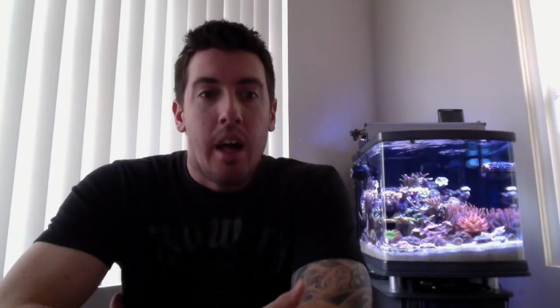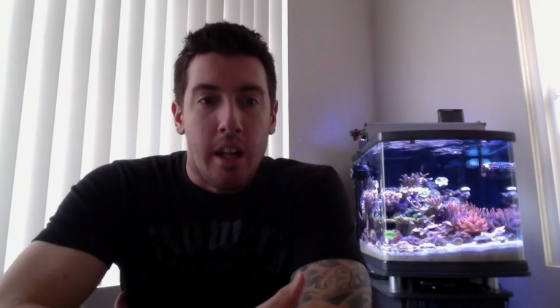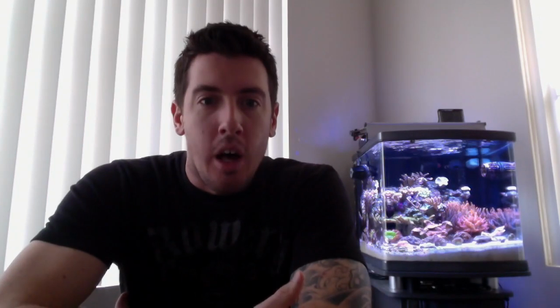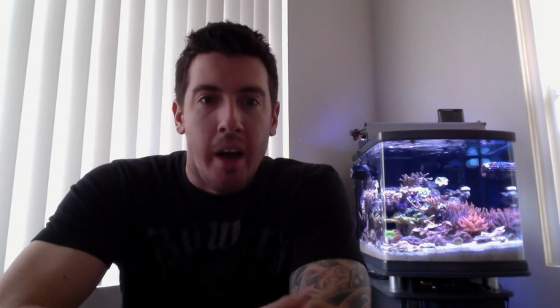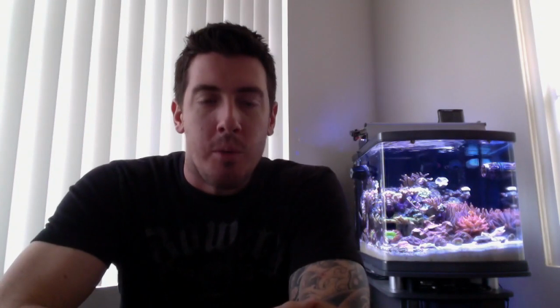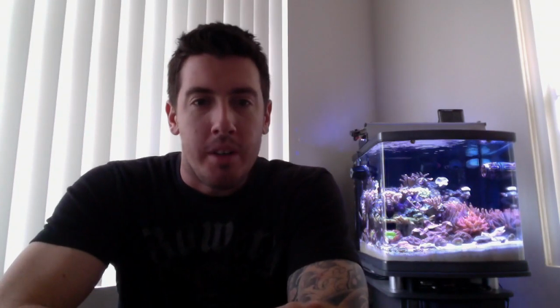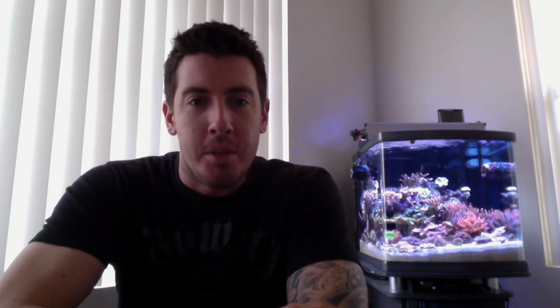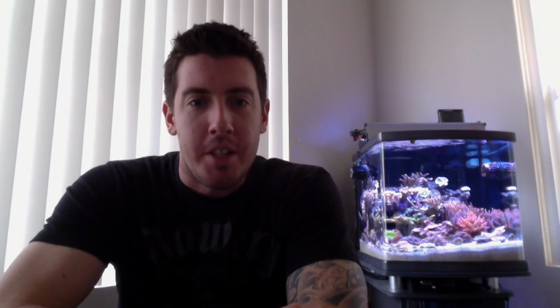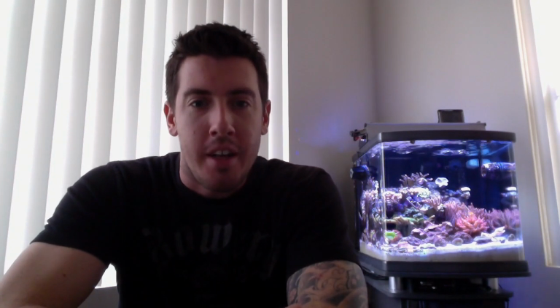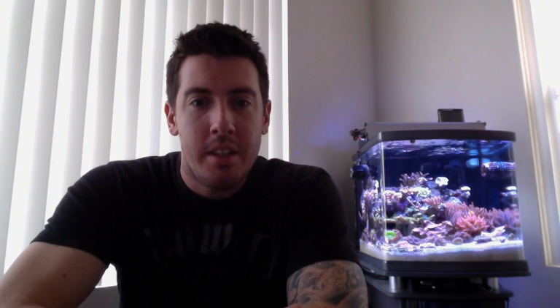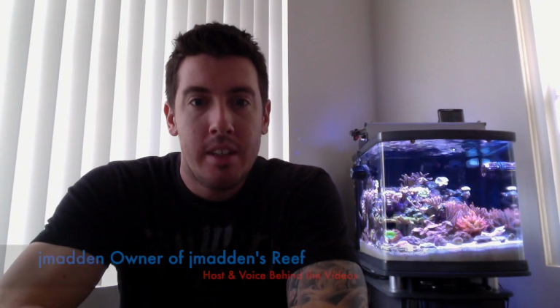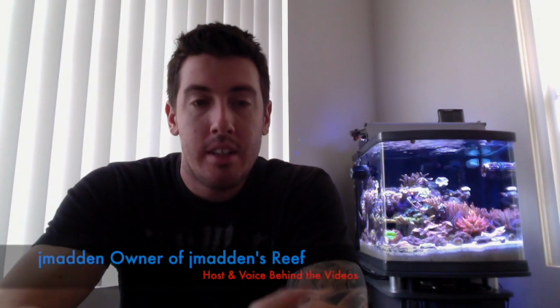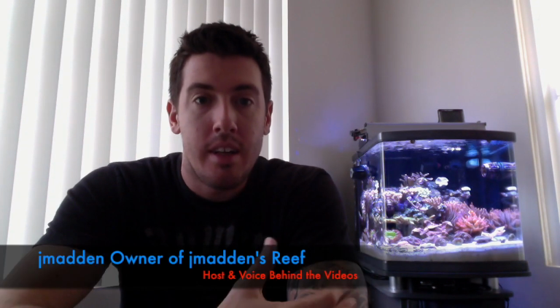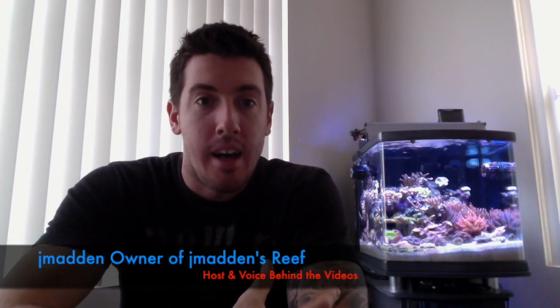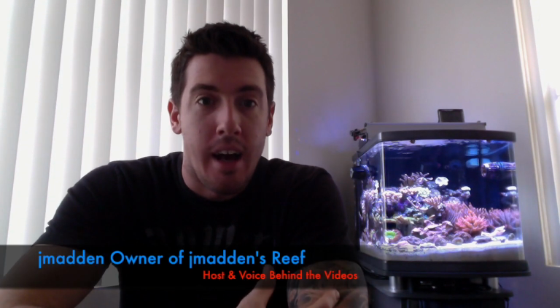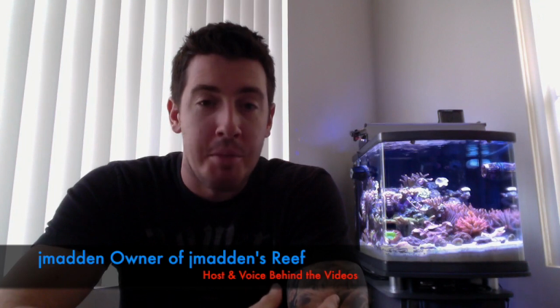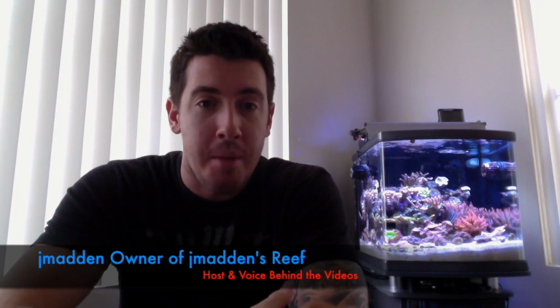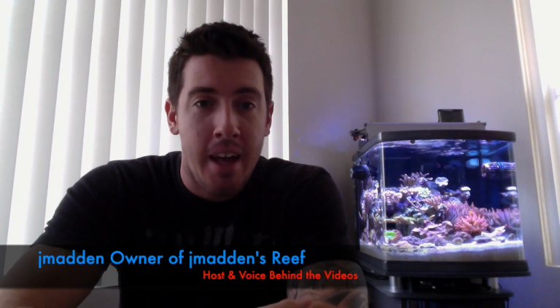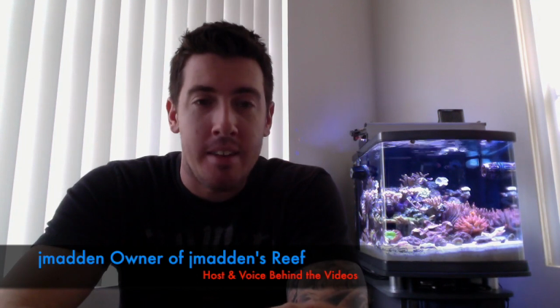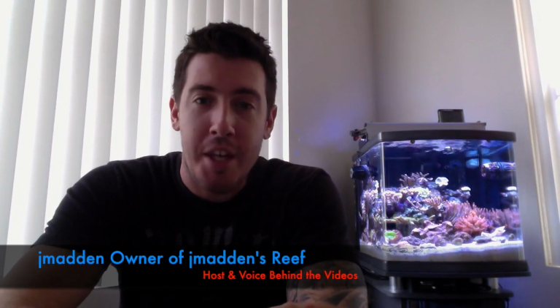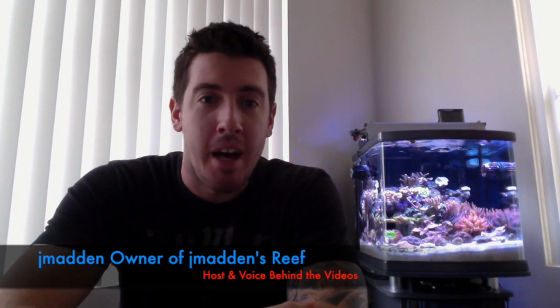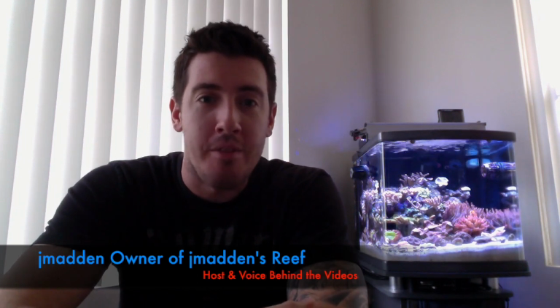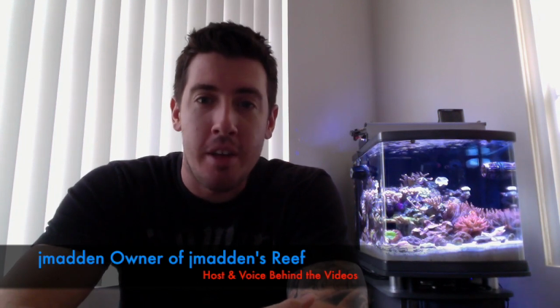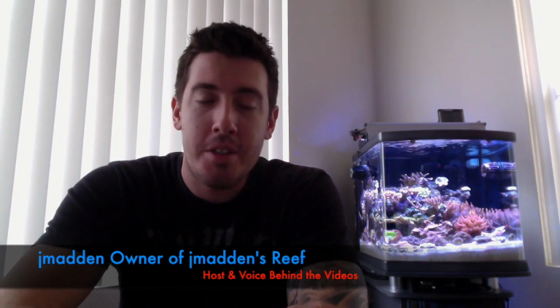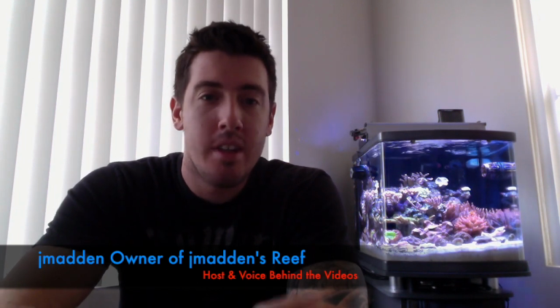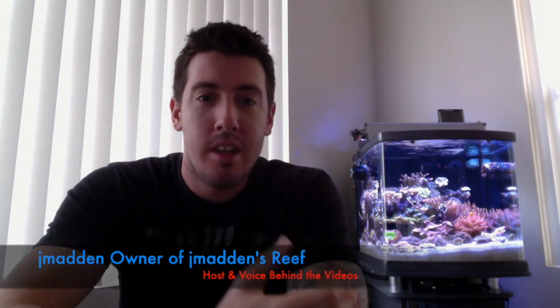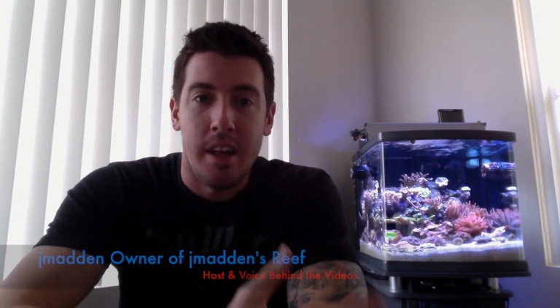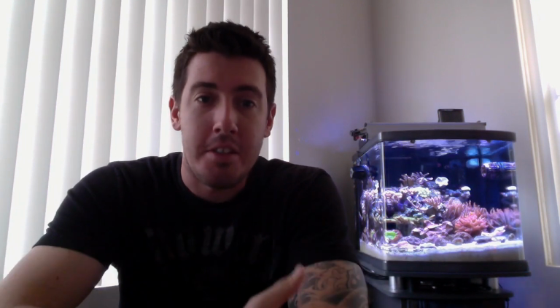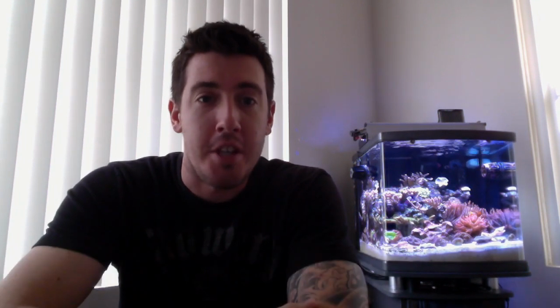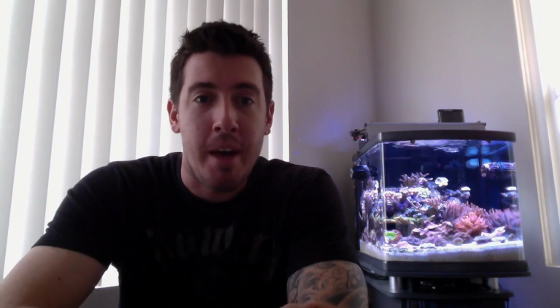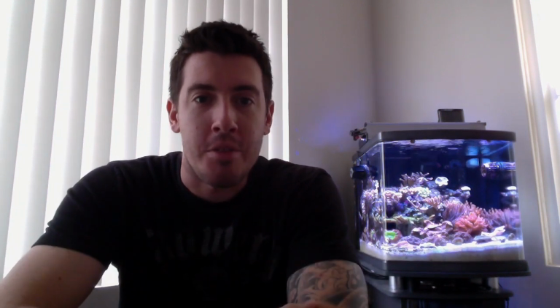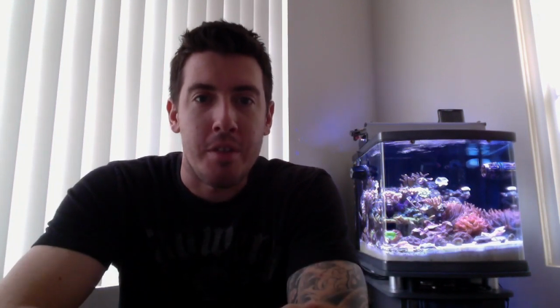Hello and welcome to my channel. I'm Jay Madden, the face behind the videos, and this is Jay Madden's Reef.